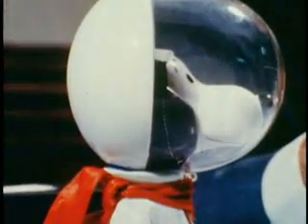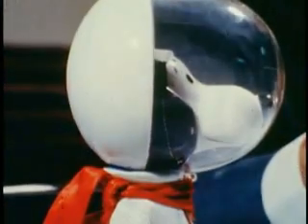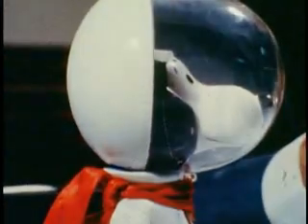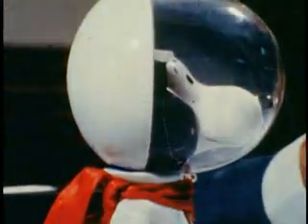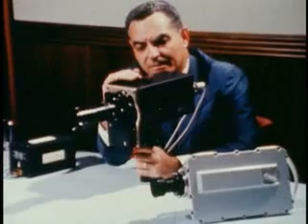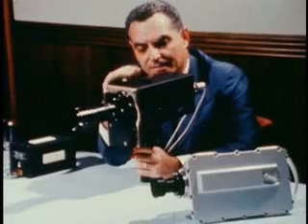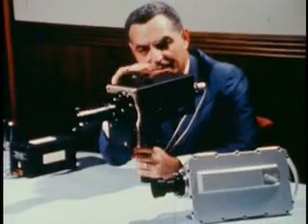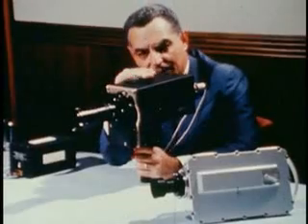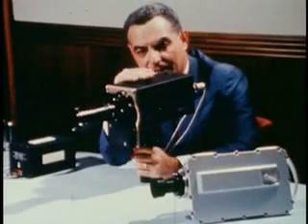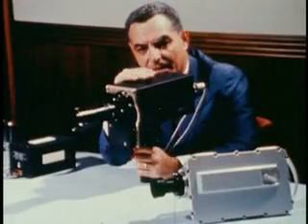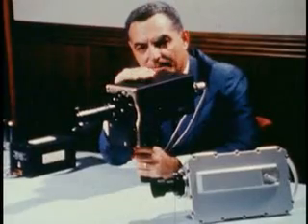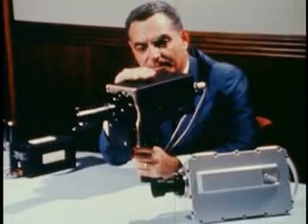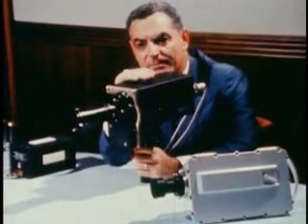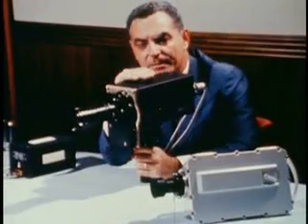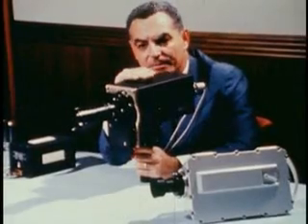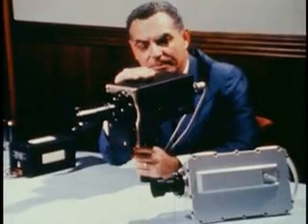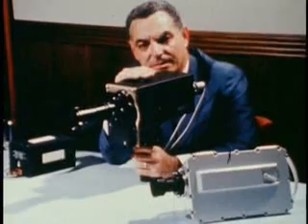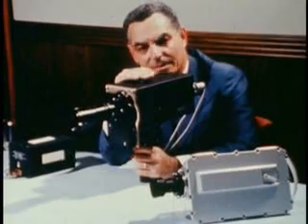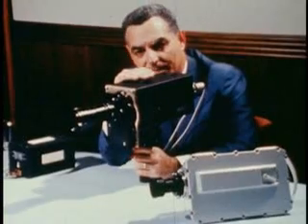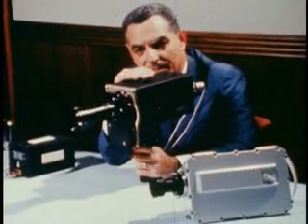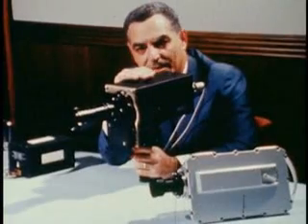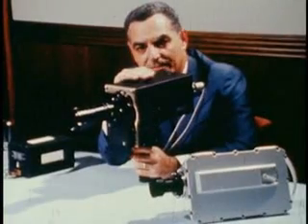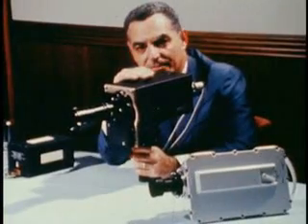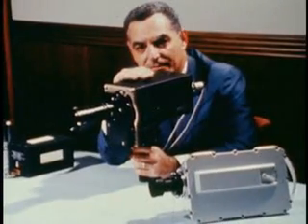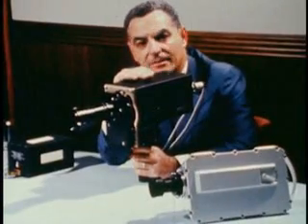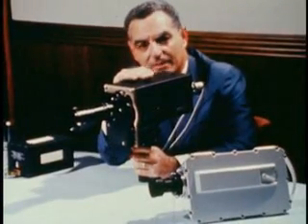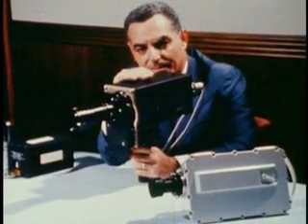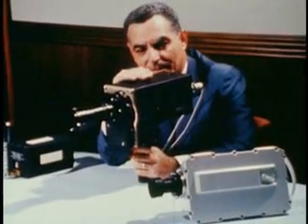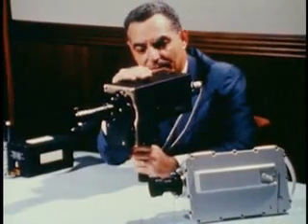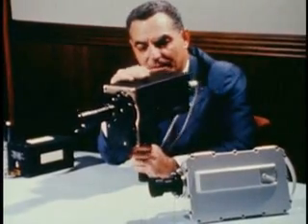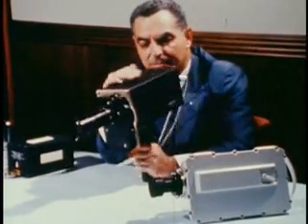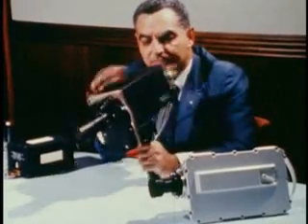Incidentally, this color camera will be used in the command module on Apollo 11.